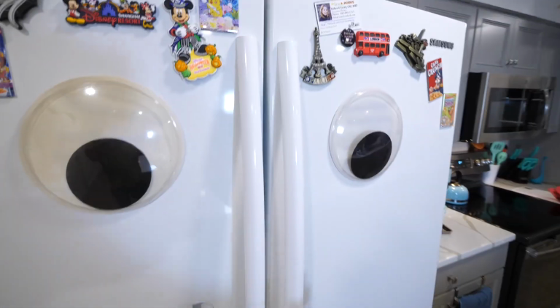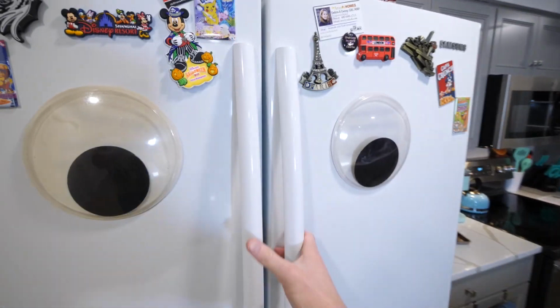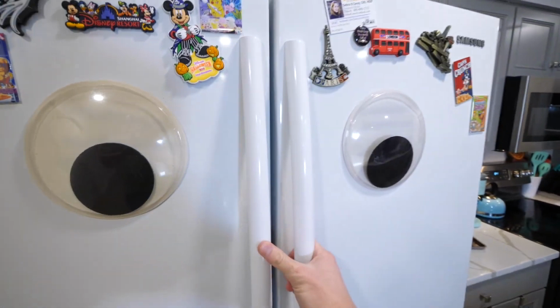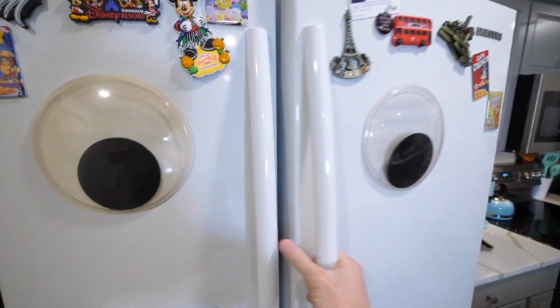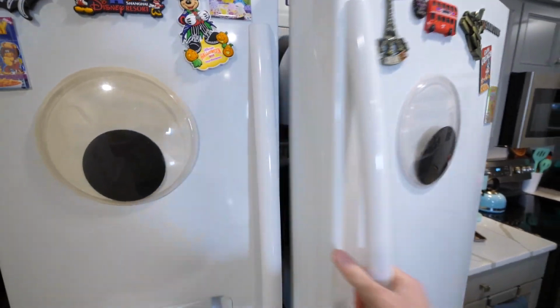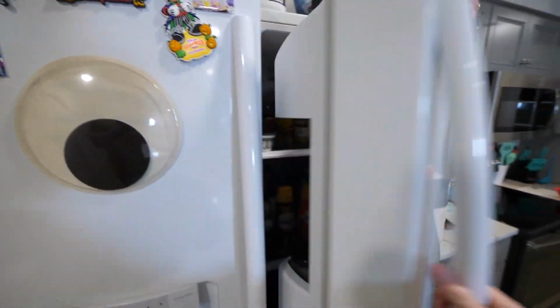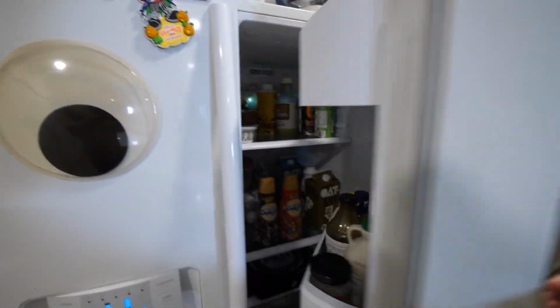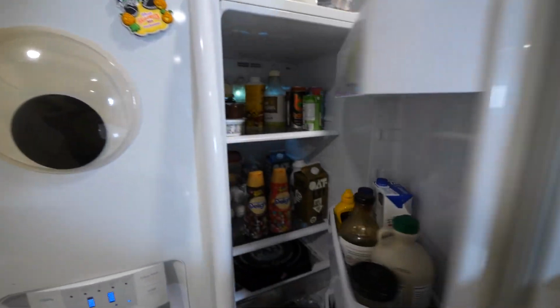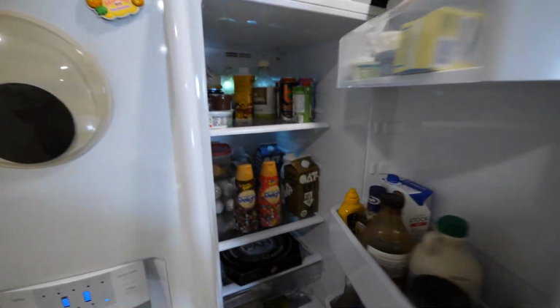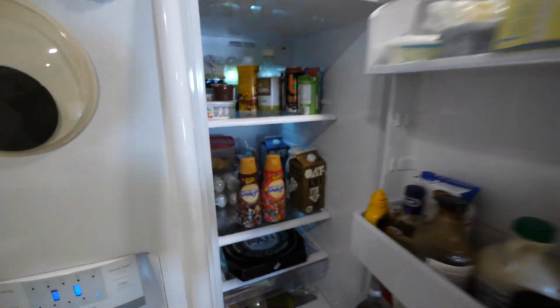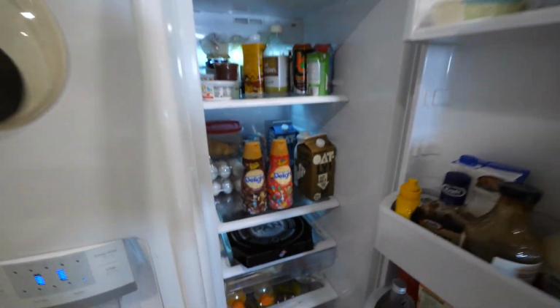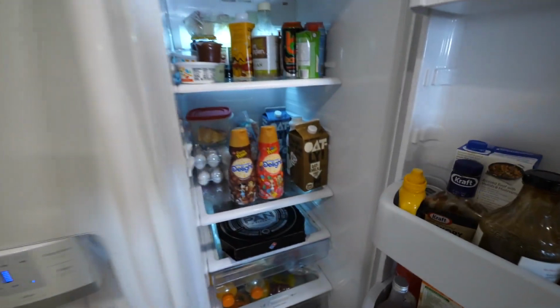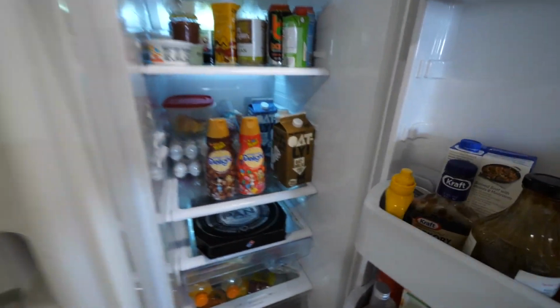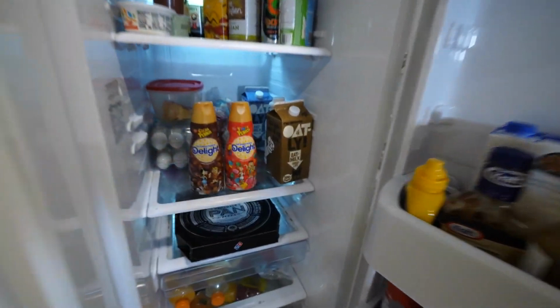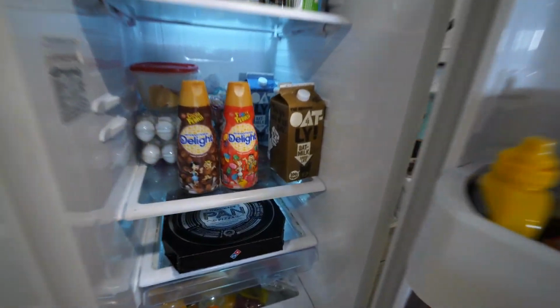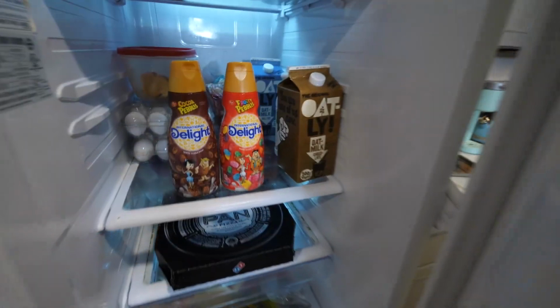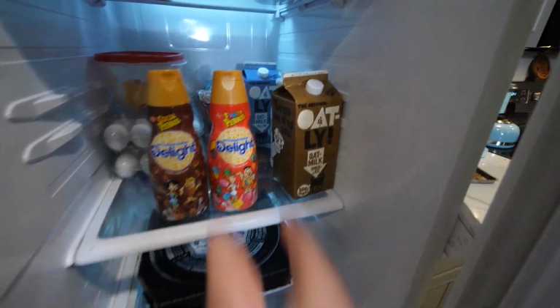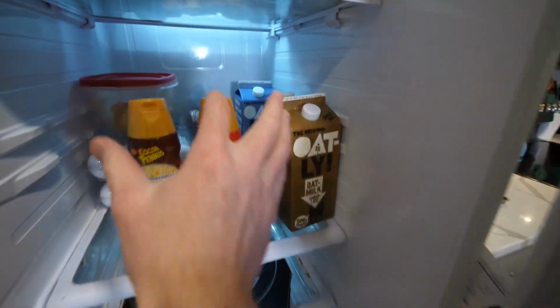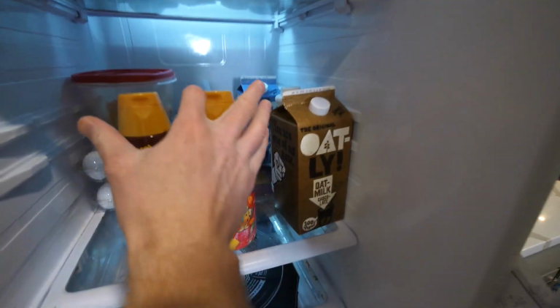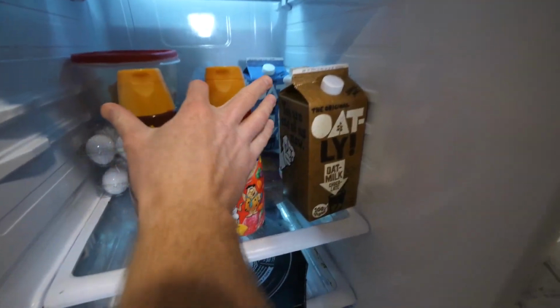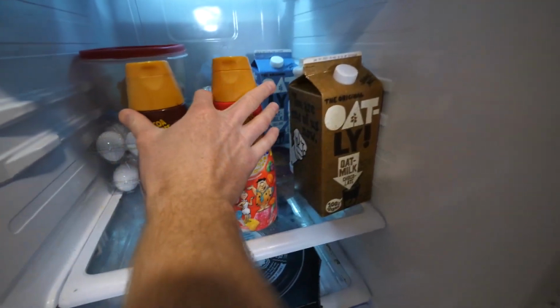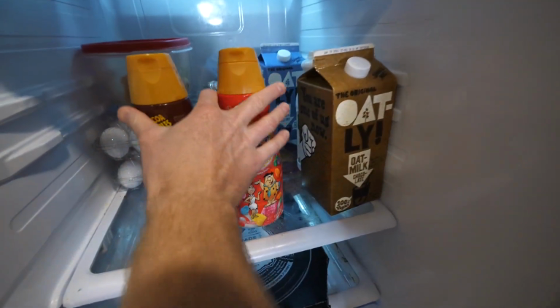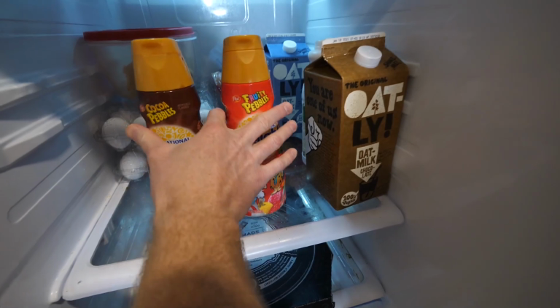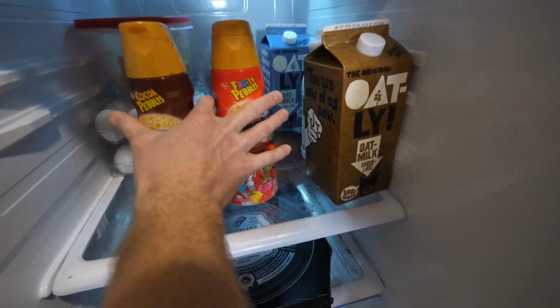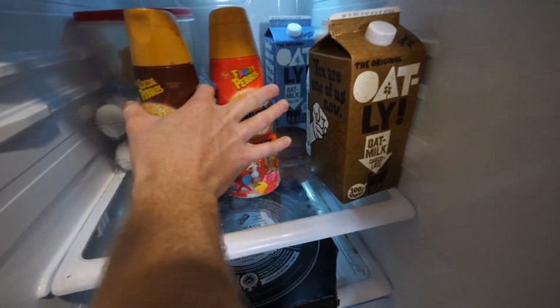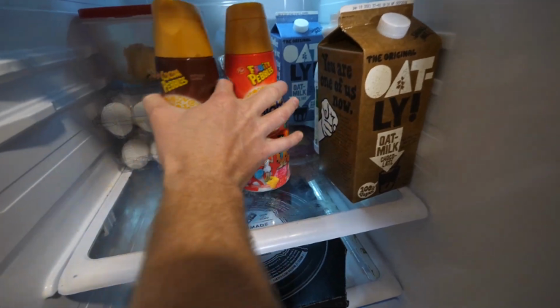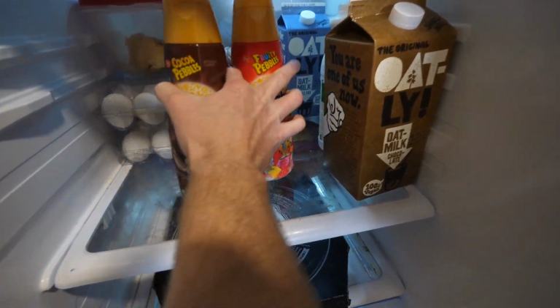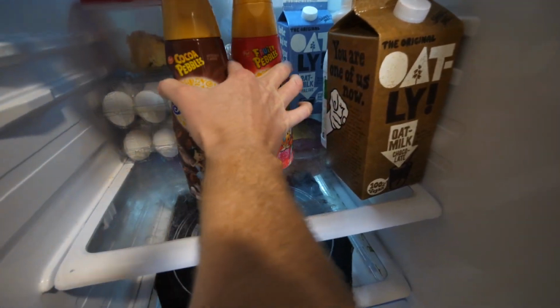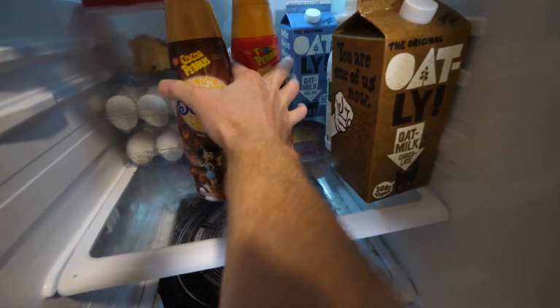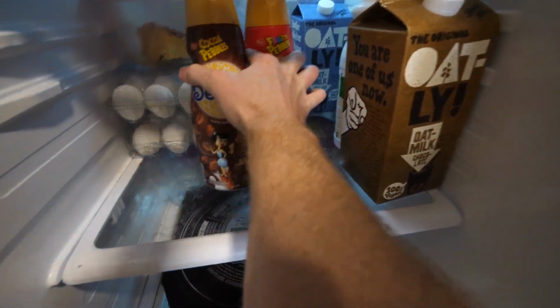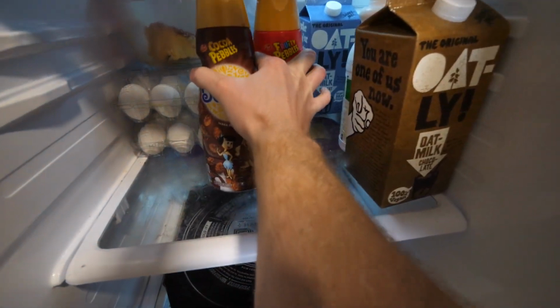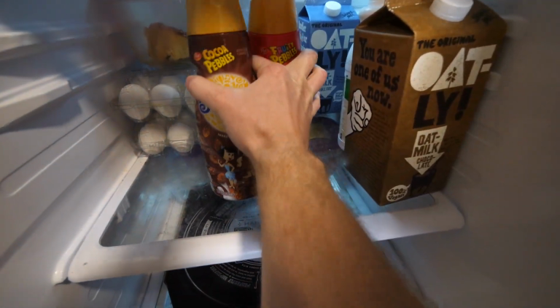What's up, Mr. Fridge? Alright, thanks for keeping these cold for me.